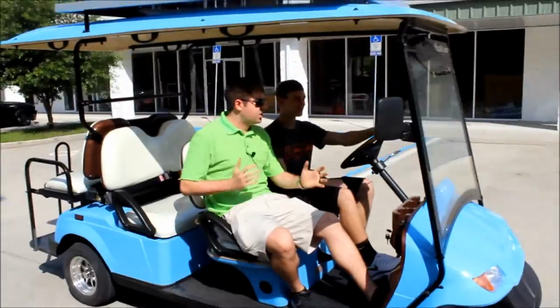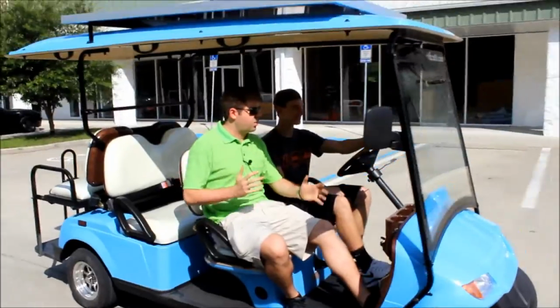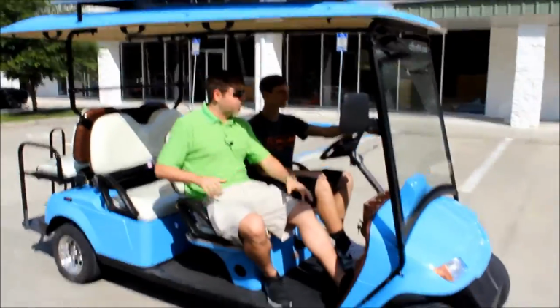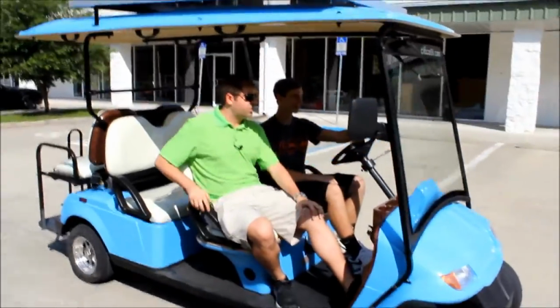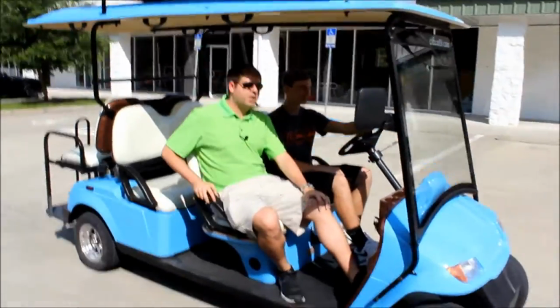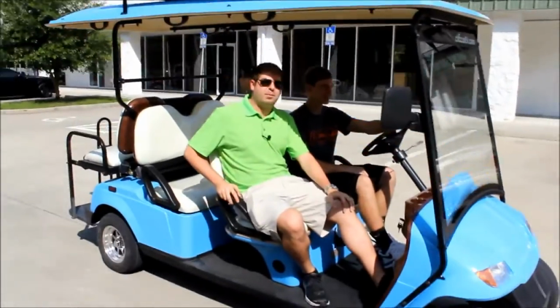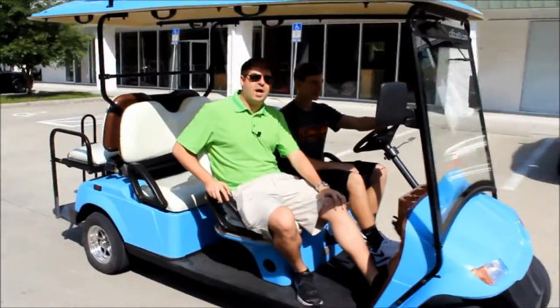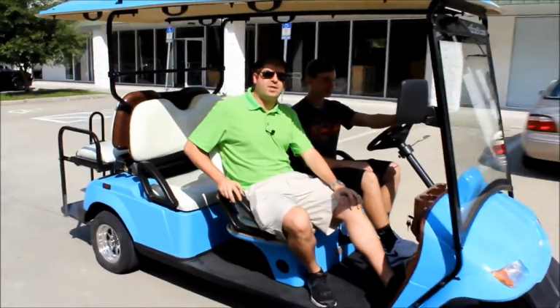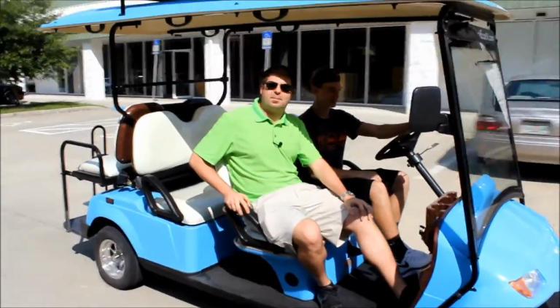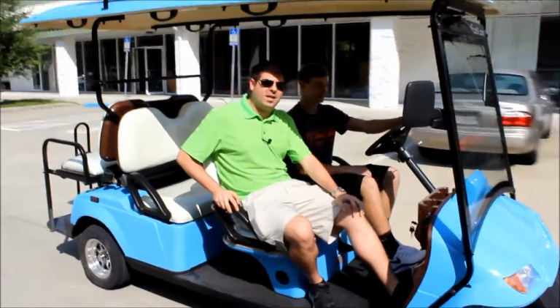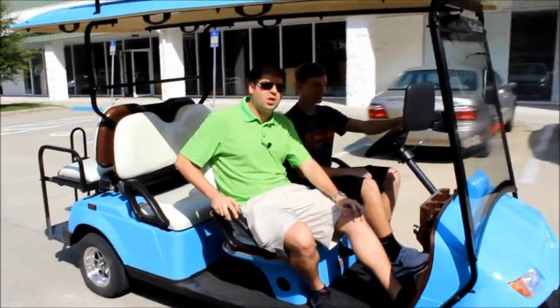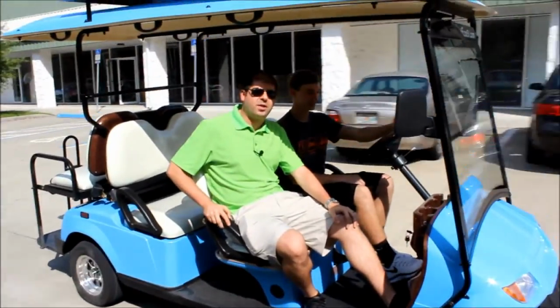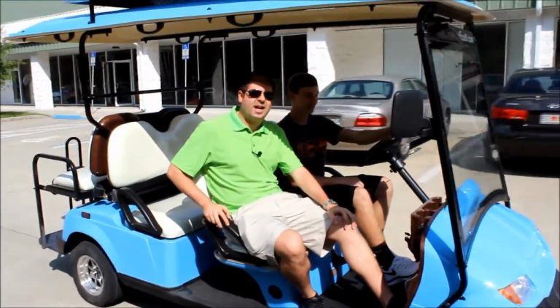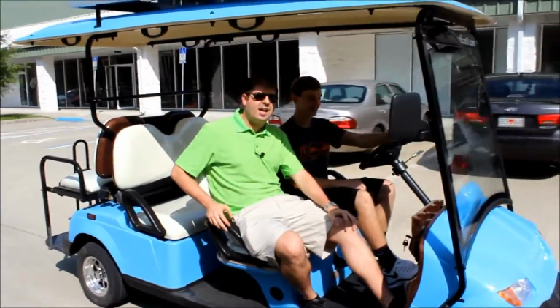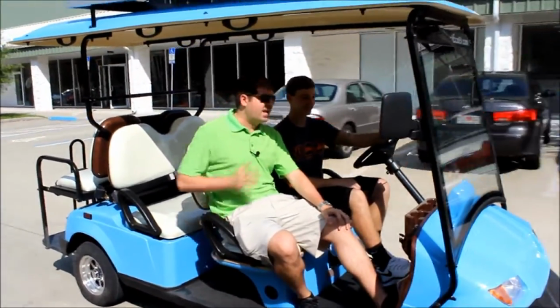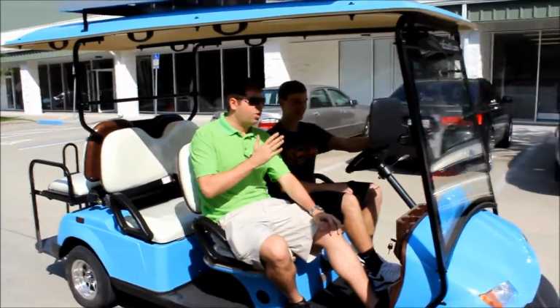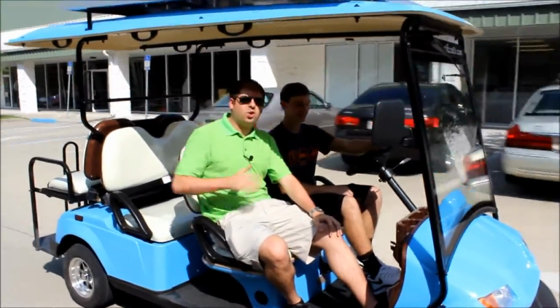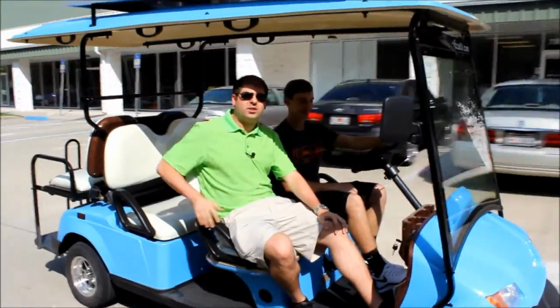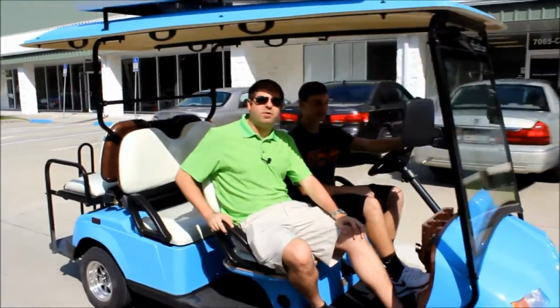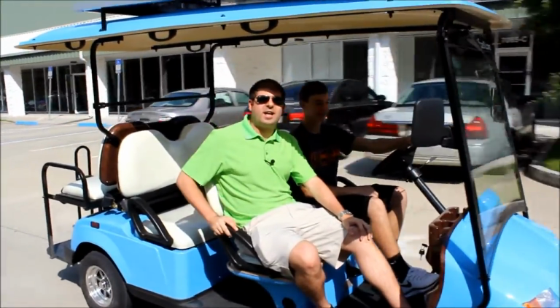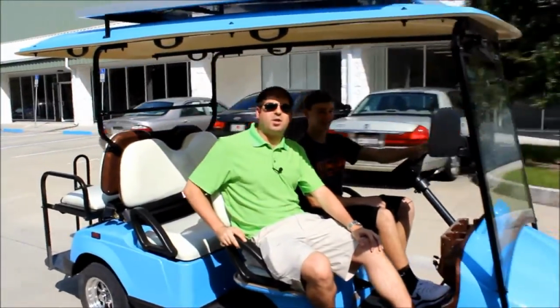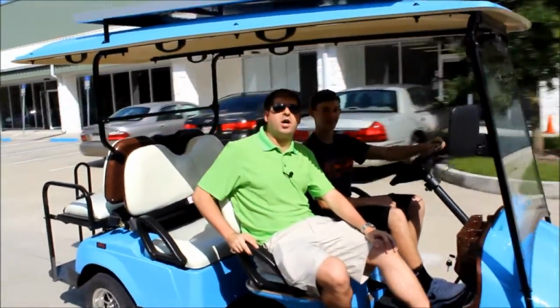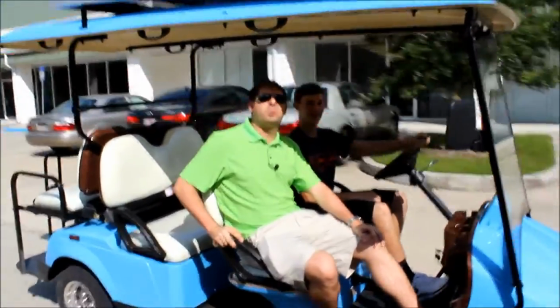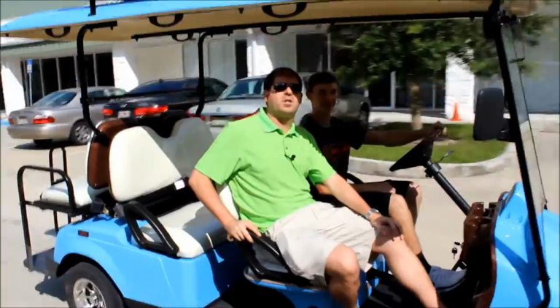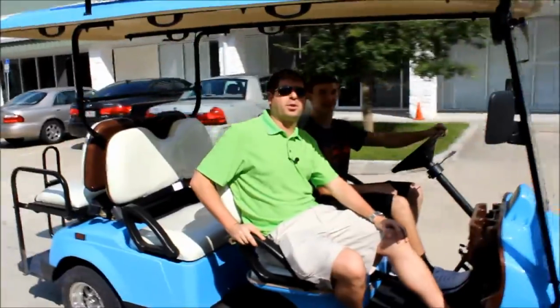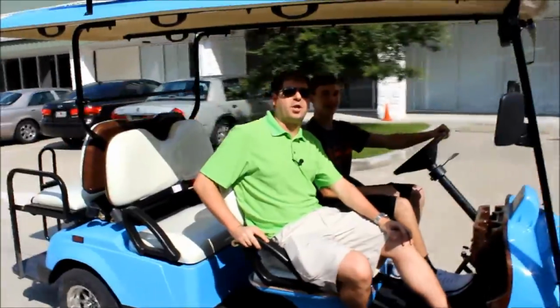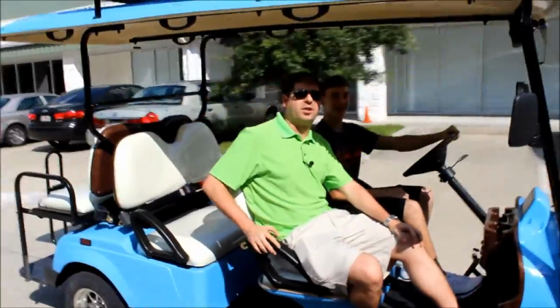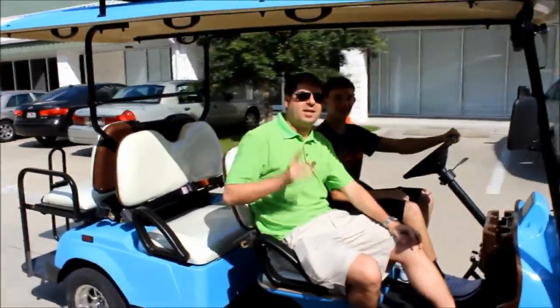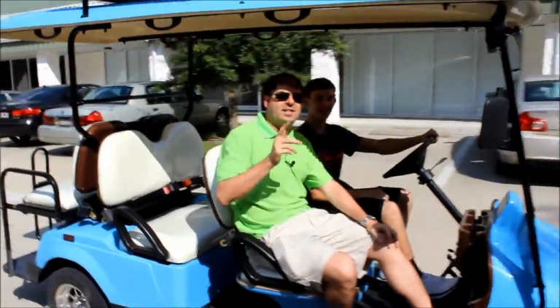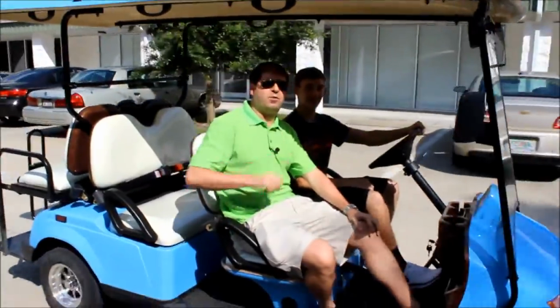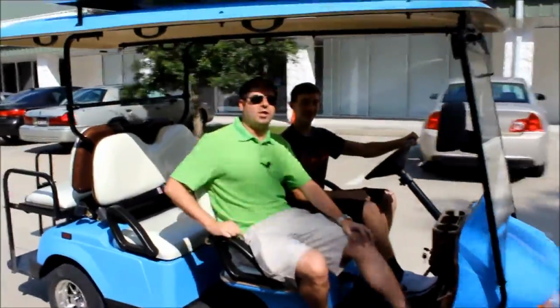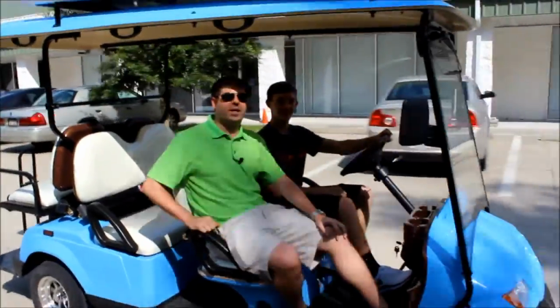So what we're doing is we're going to keep driving, keep seeing how long we can get. Our goal is to see if we can get it to 100 miles per charge. Let's see if we can do it.